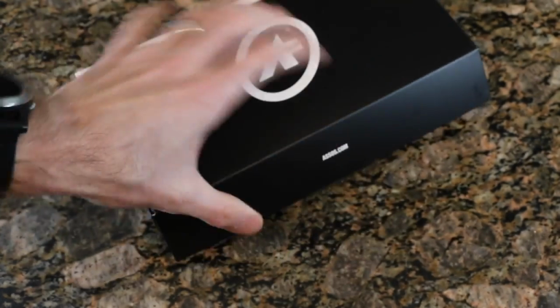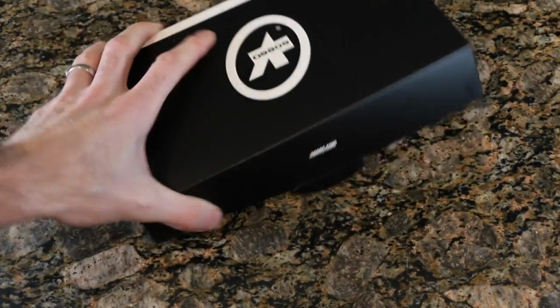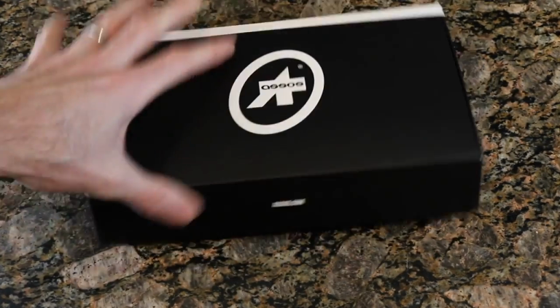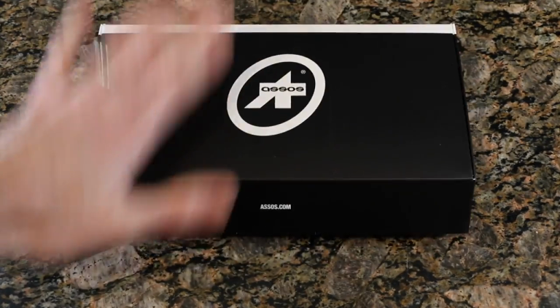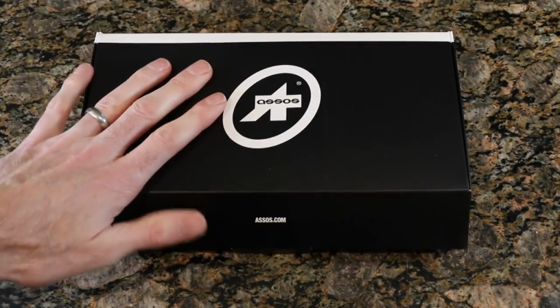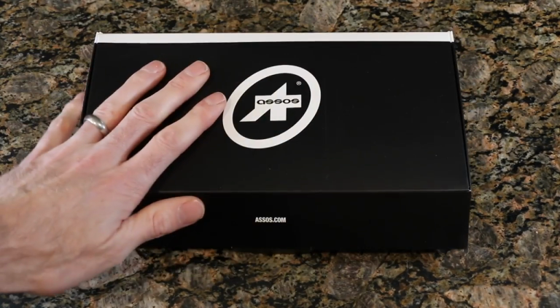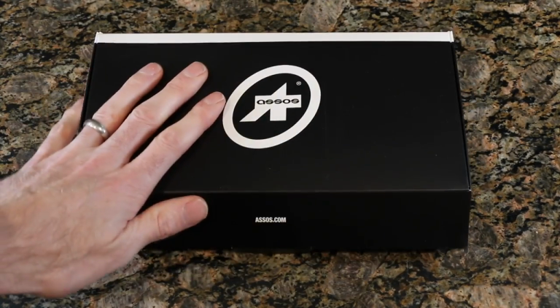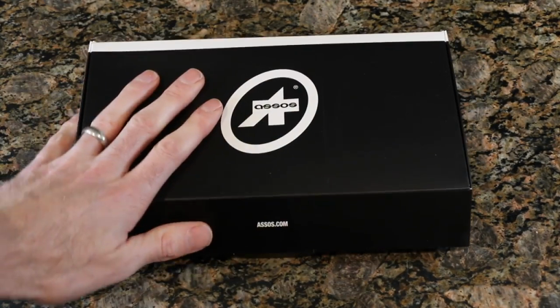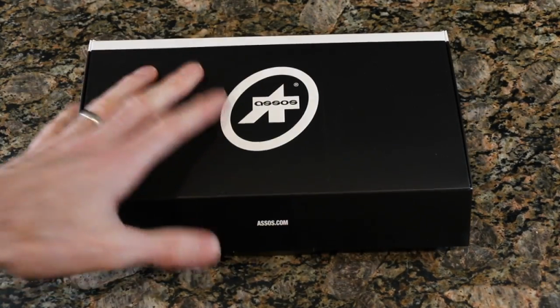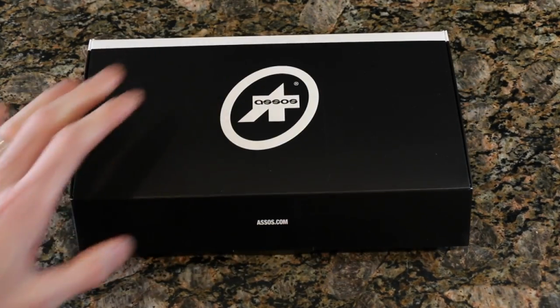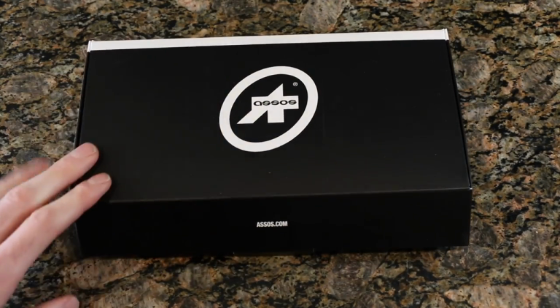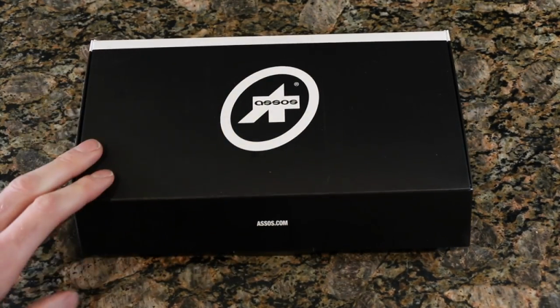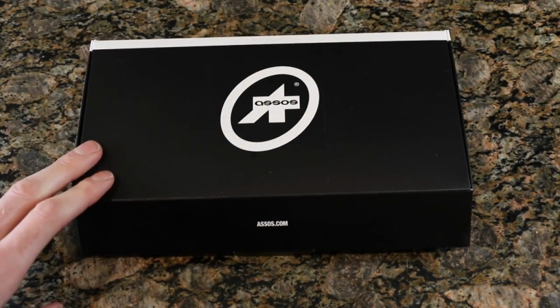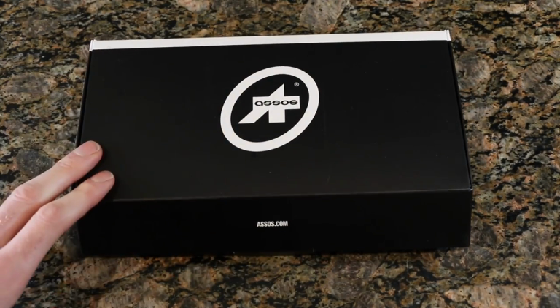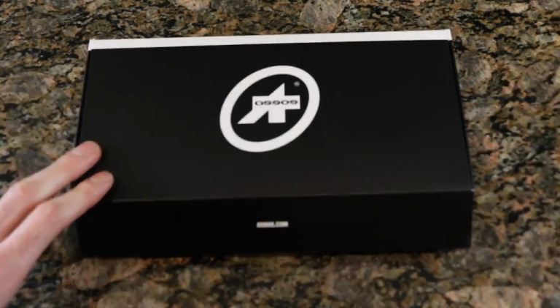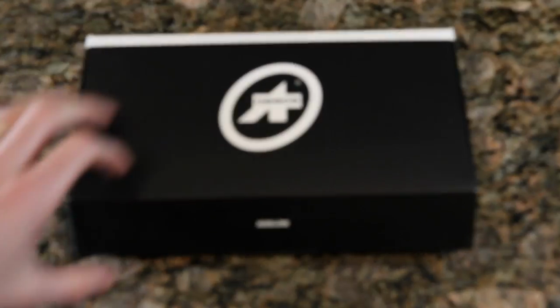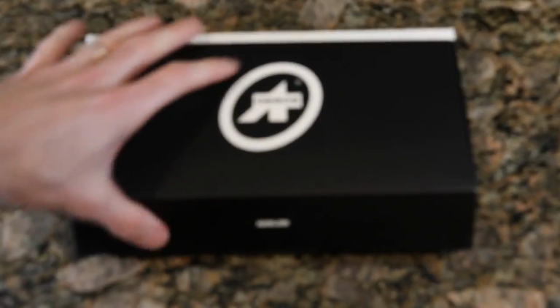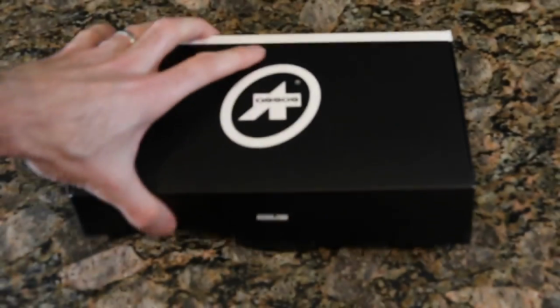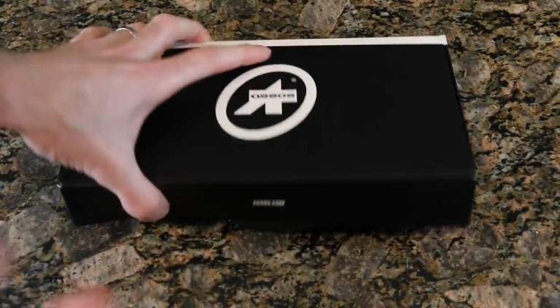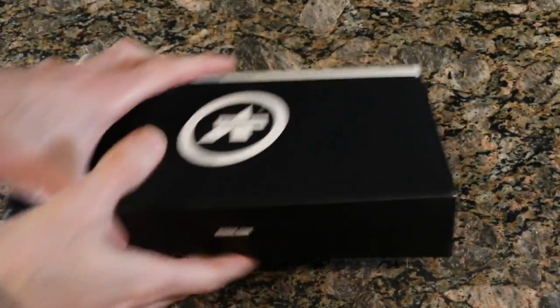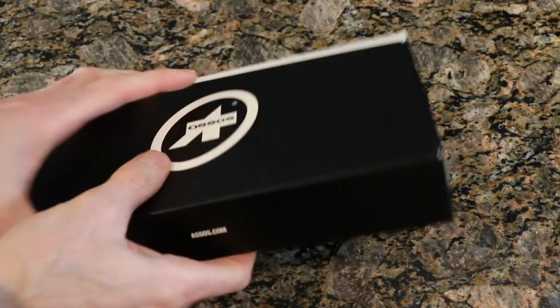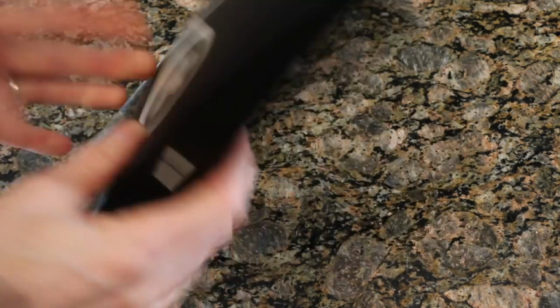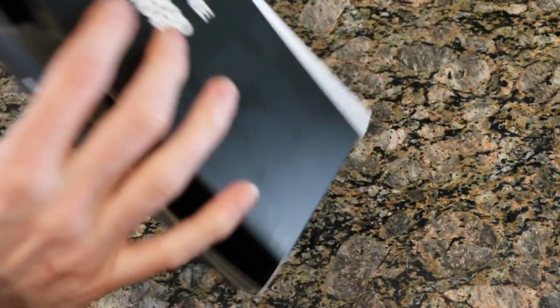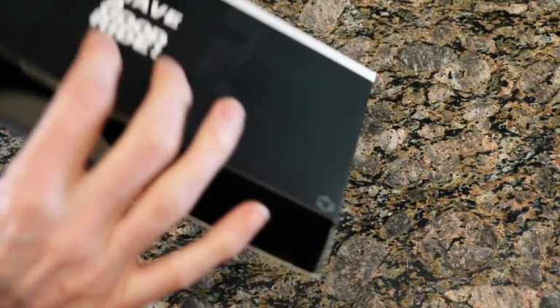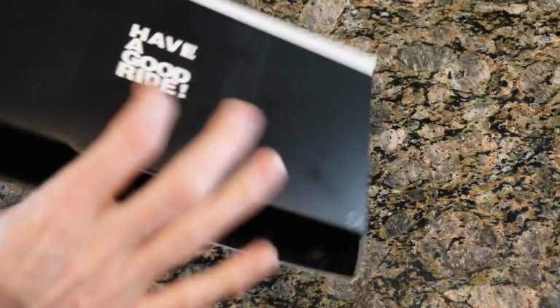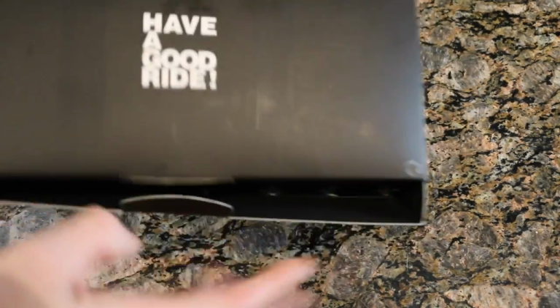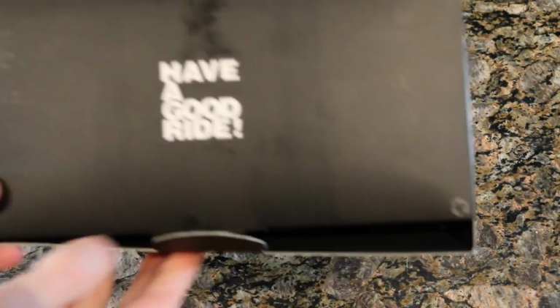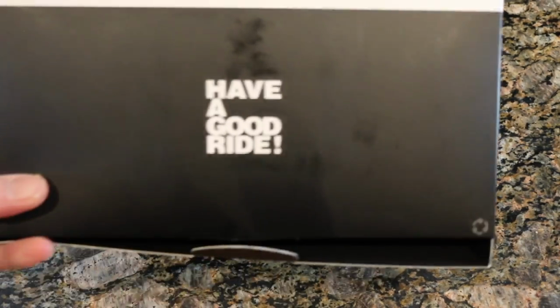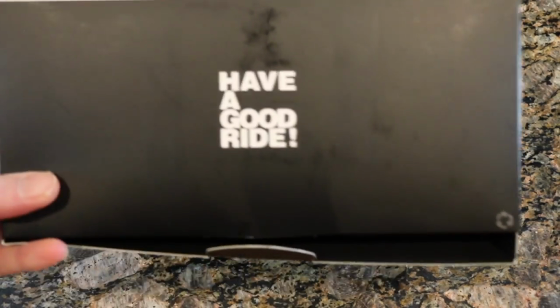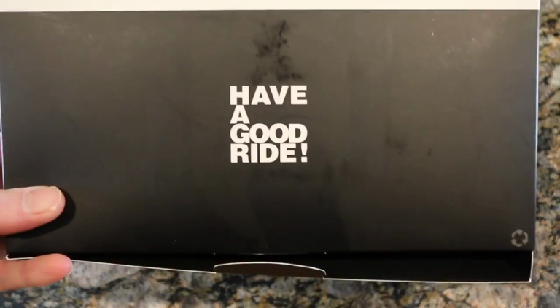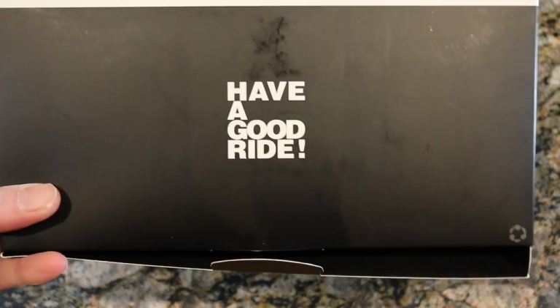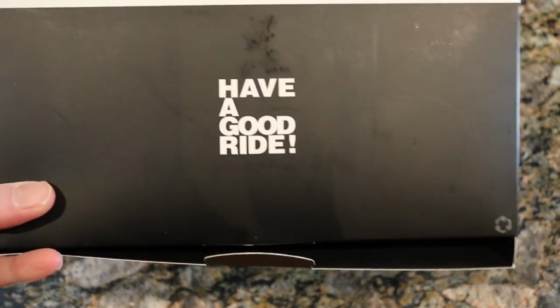I'm pretty excited to open this guy up, as you guys have probably seen. And I'll kind of show you this as I go here.